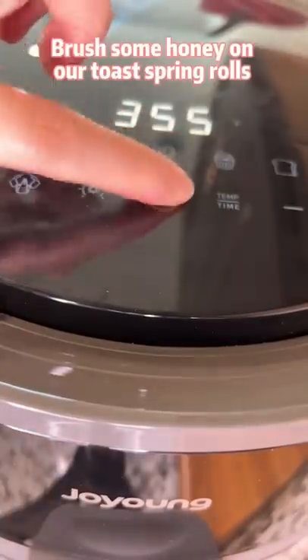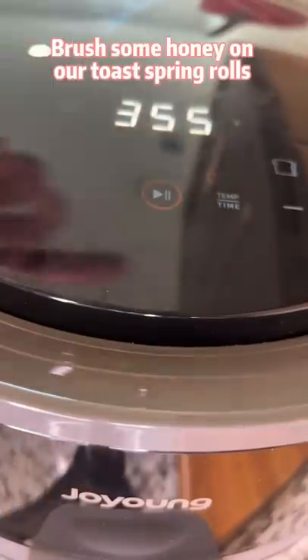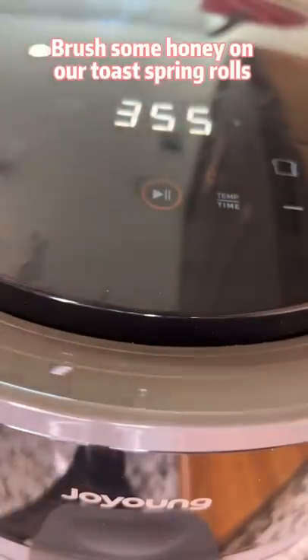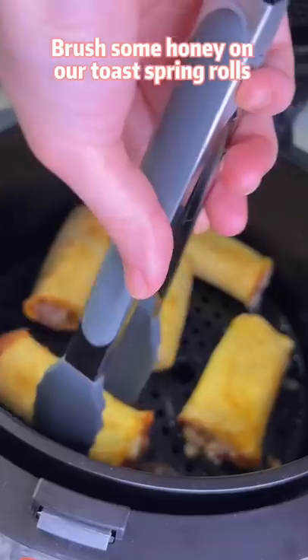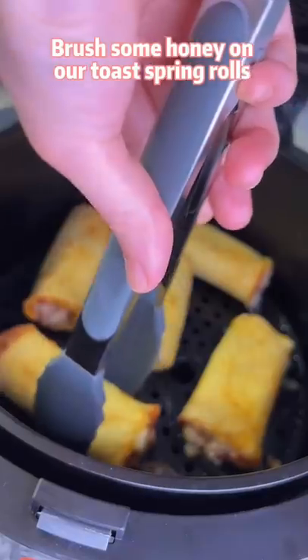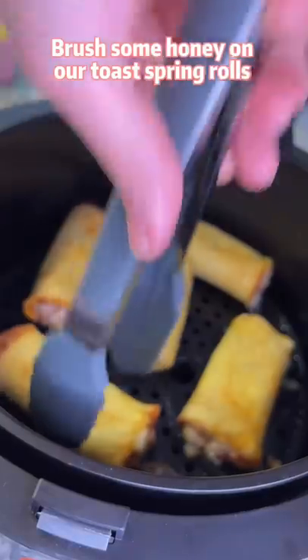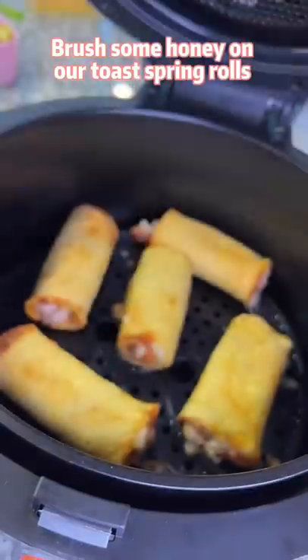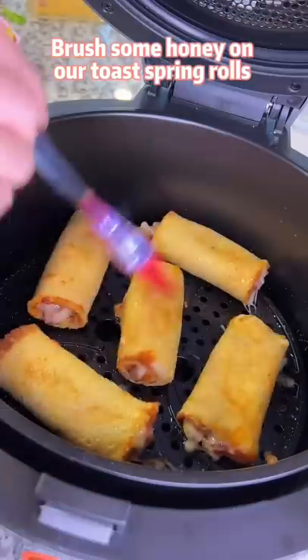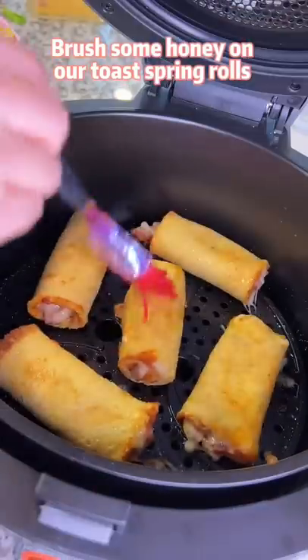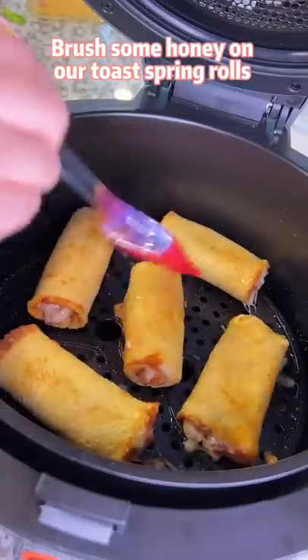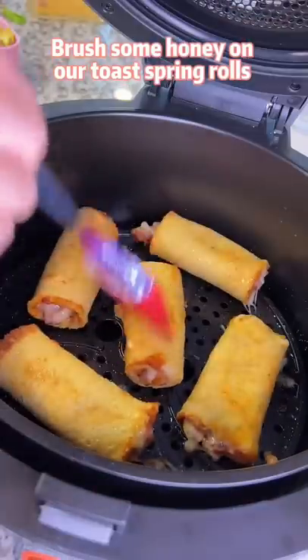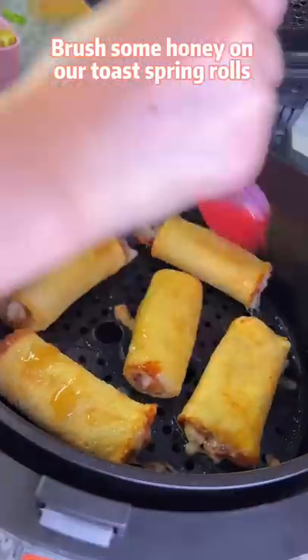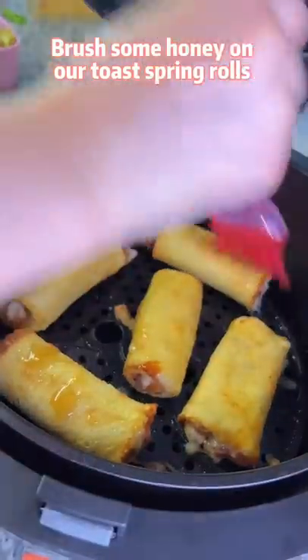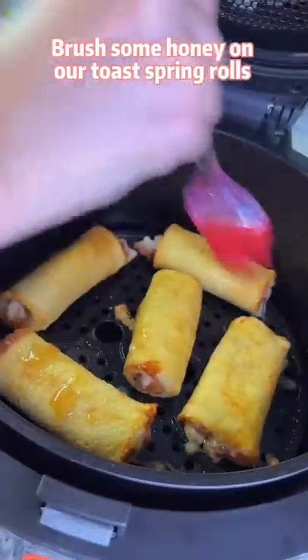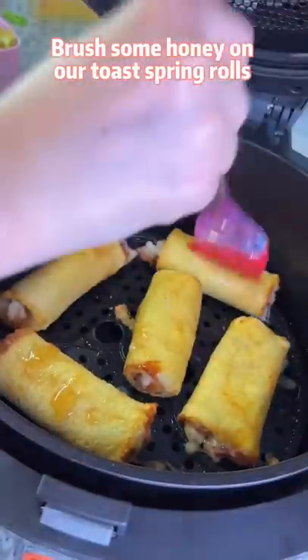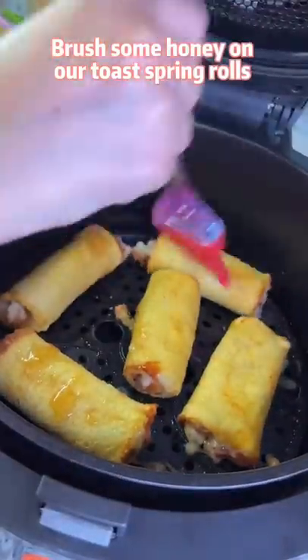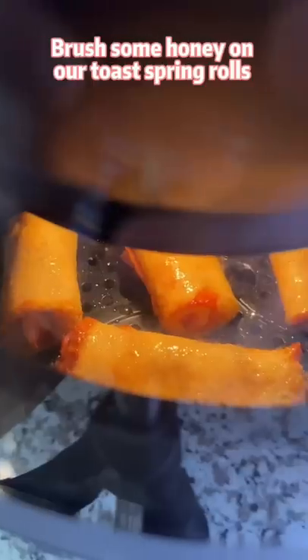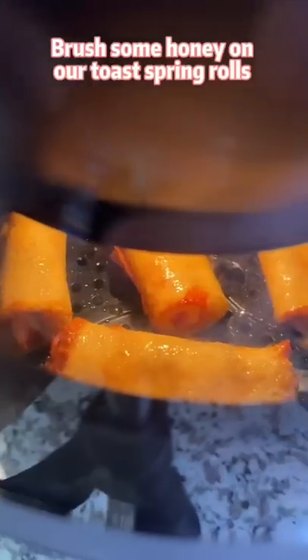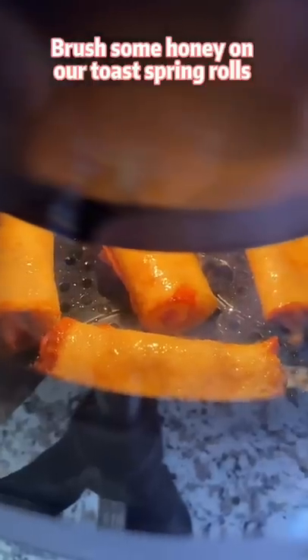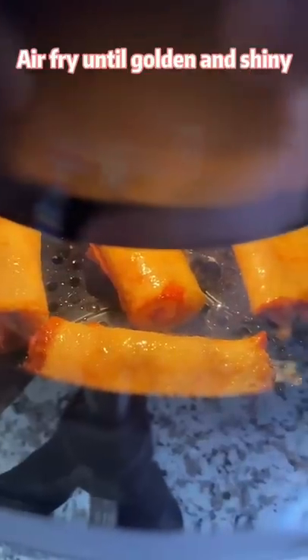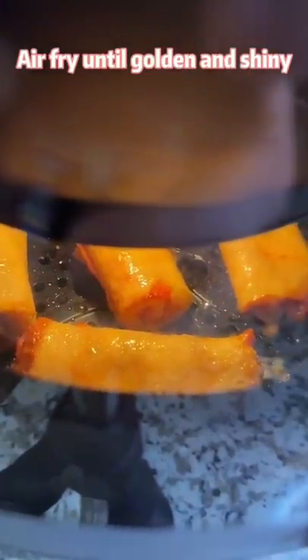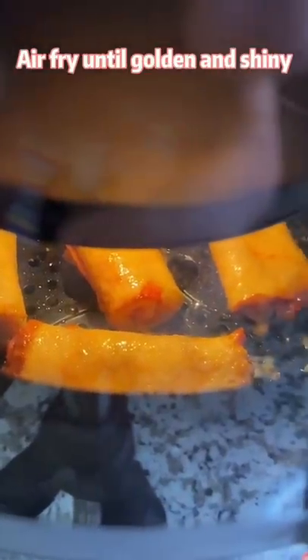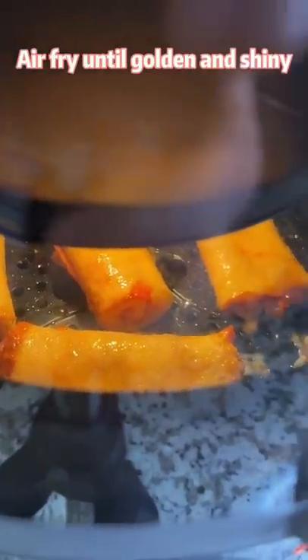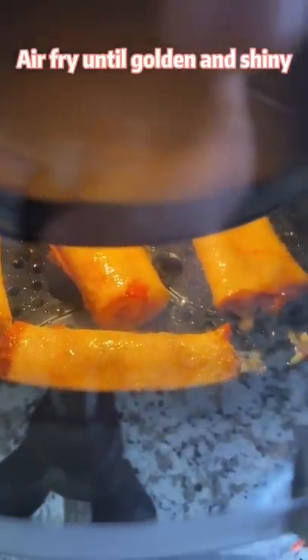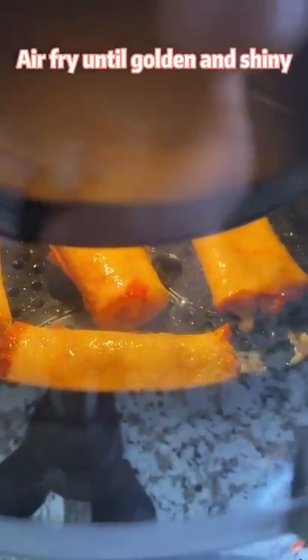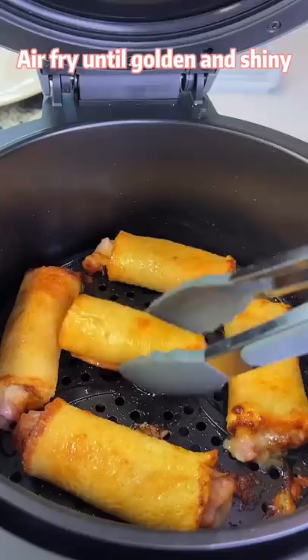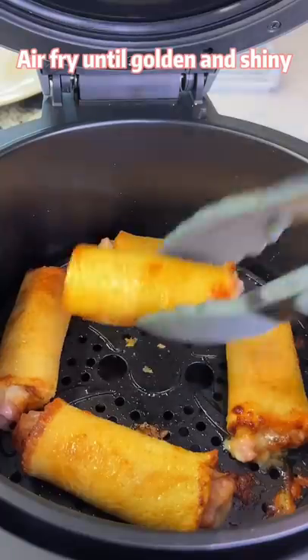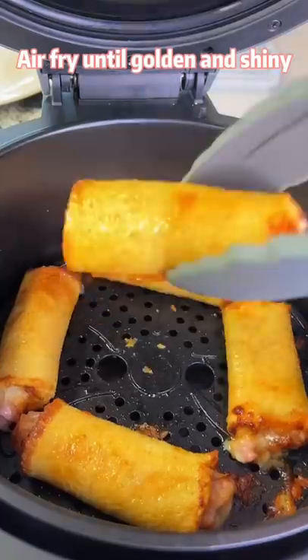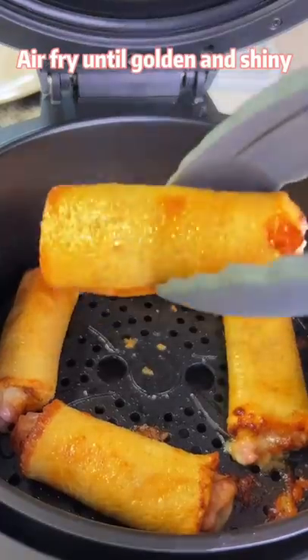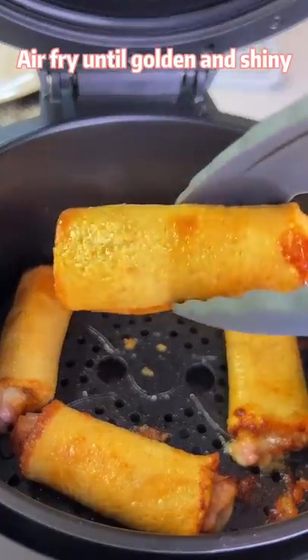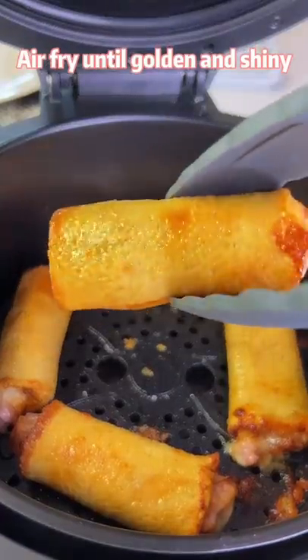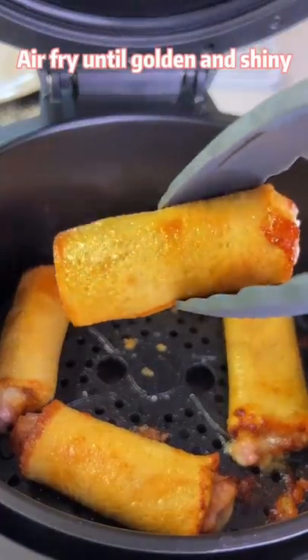Brush some honey on our toast spring rolls. Air fry until golden and shiny.